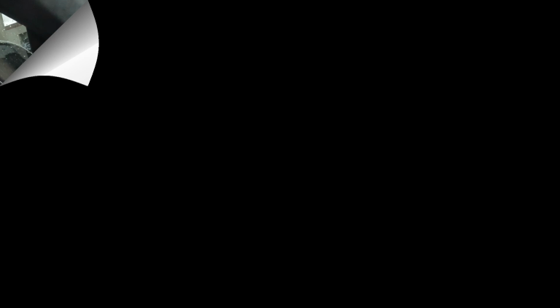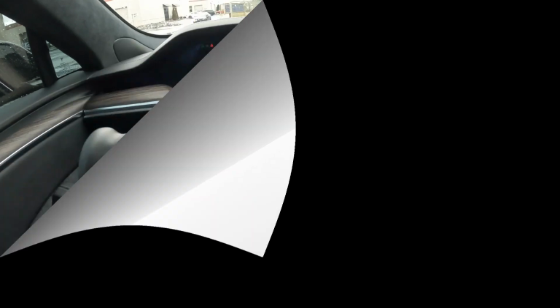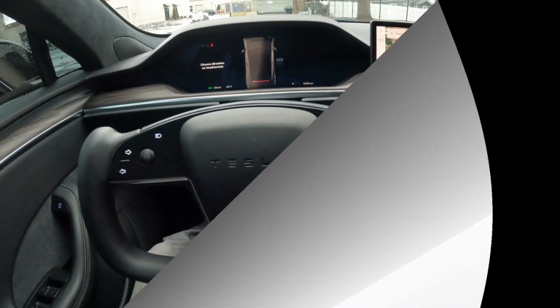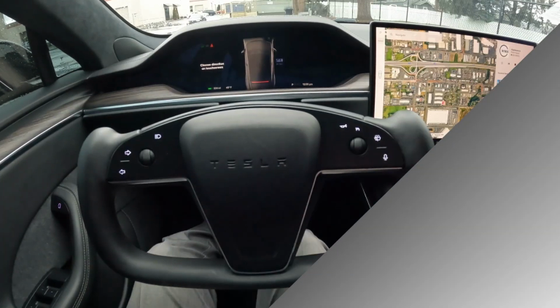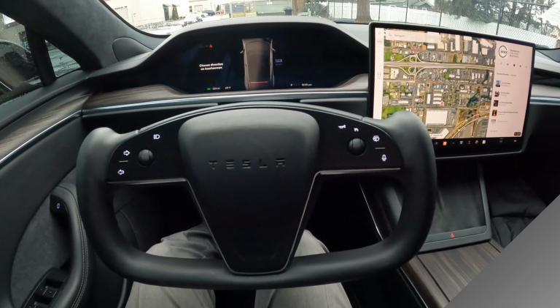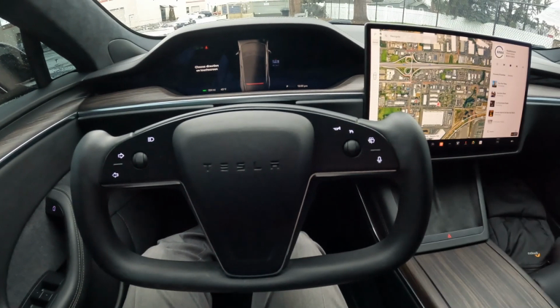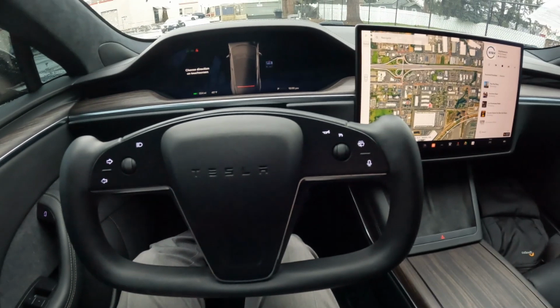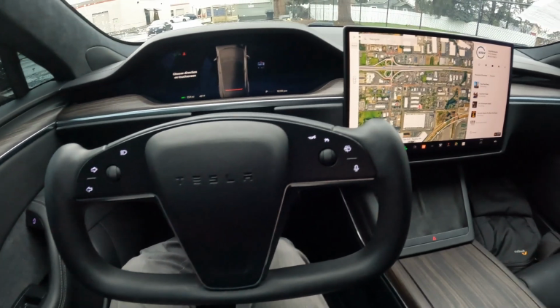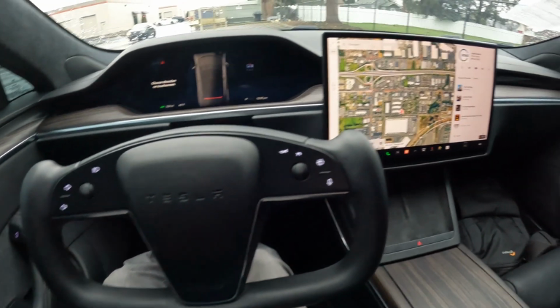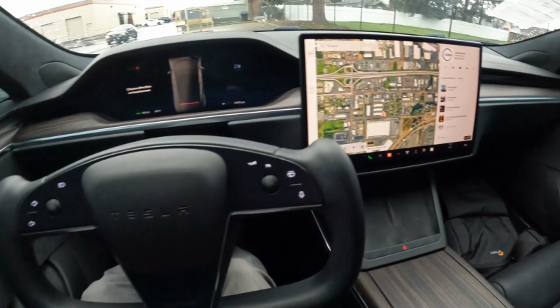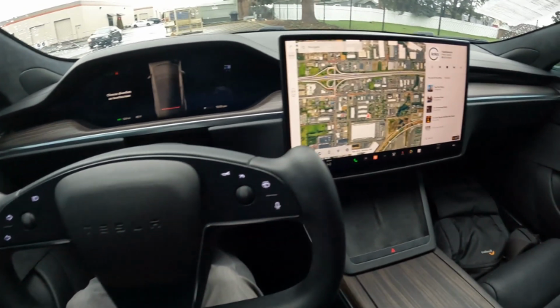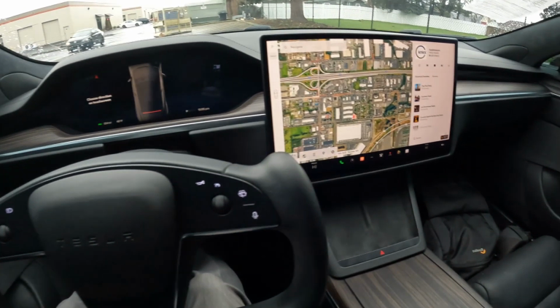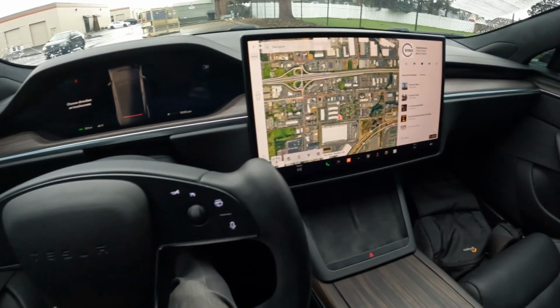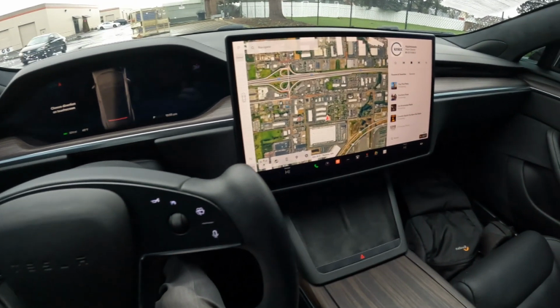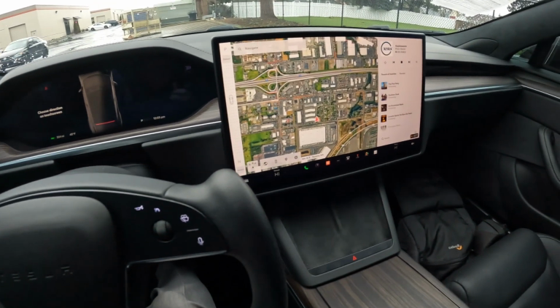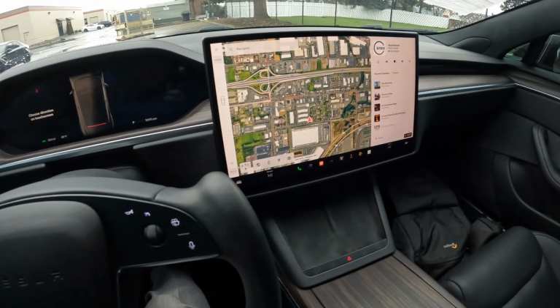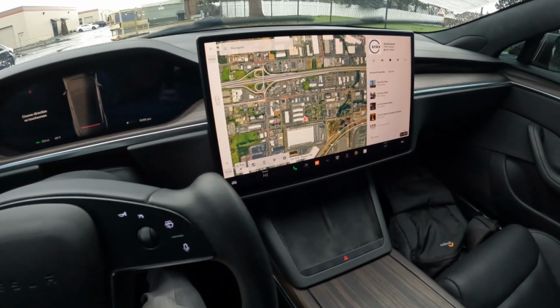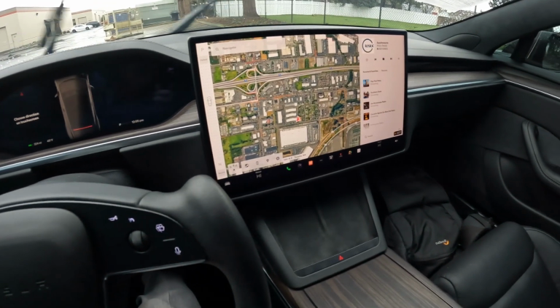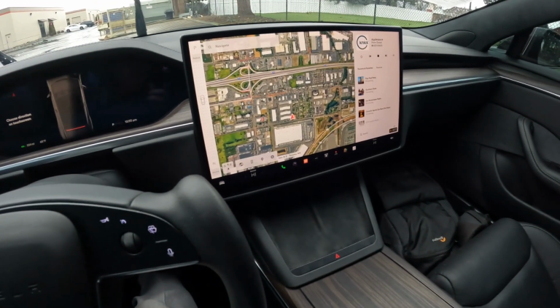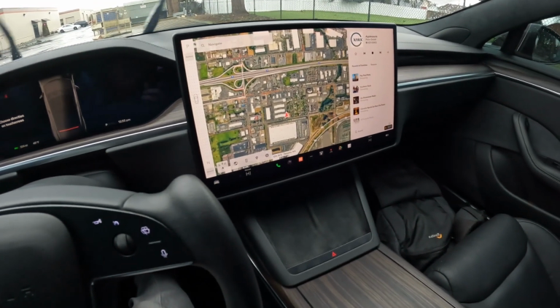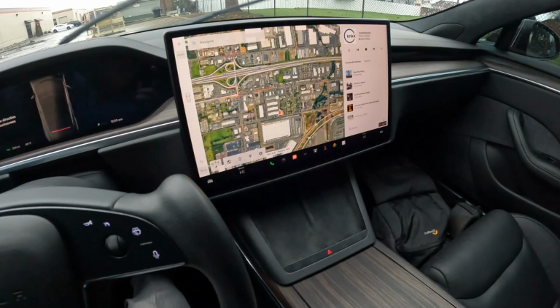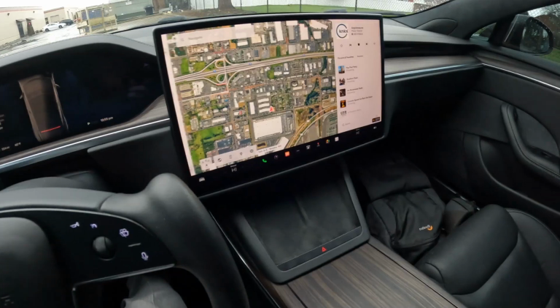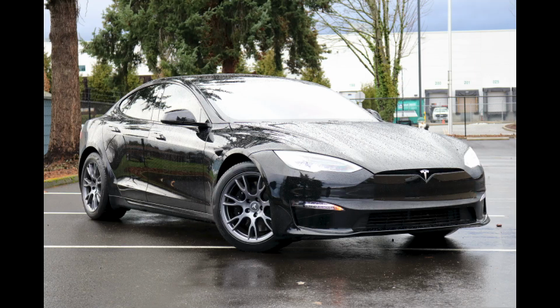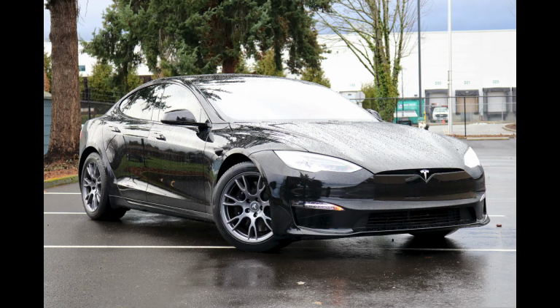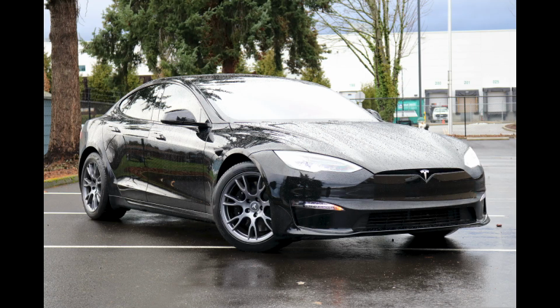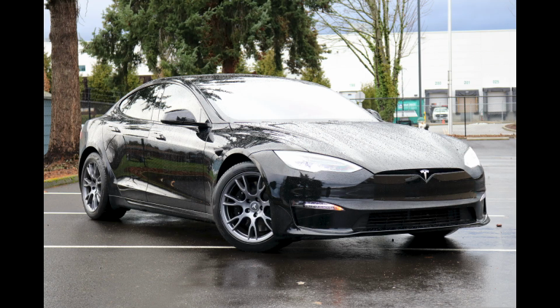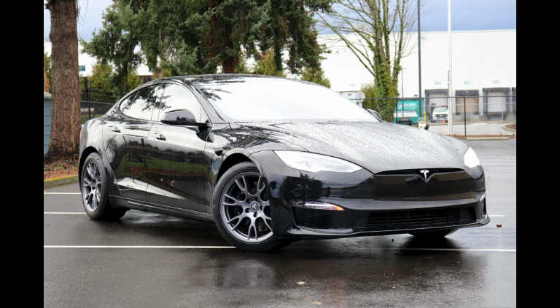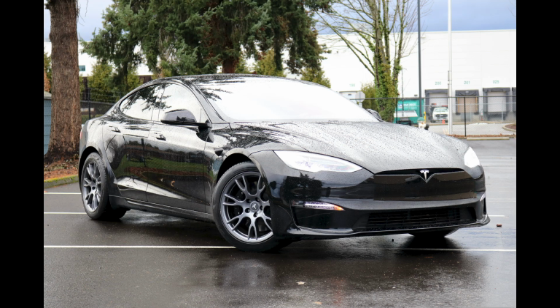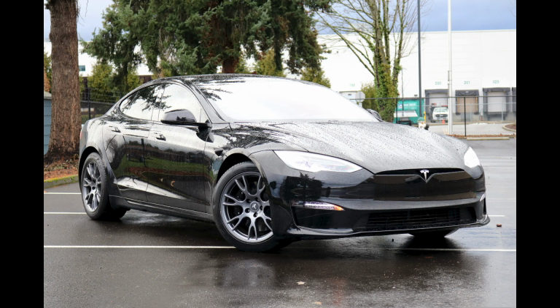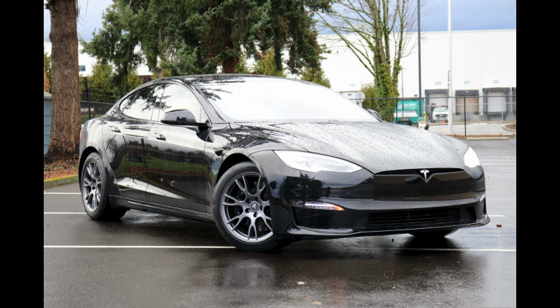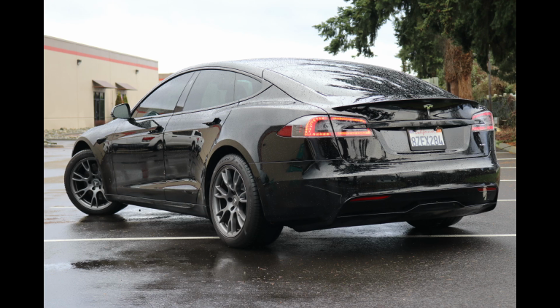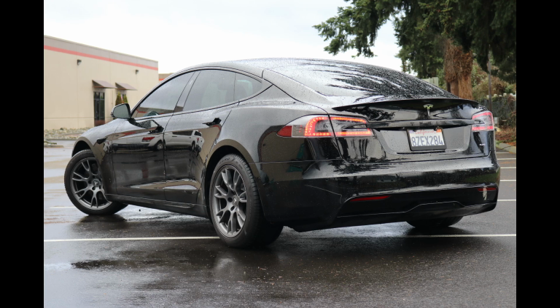Welcome! Today we're going to talk about this absolutely beautiful 2021 Tesla Model S Plaid — the high performance version of the Model S.